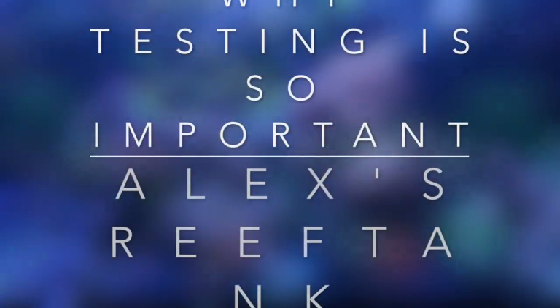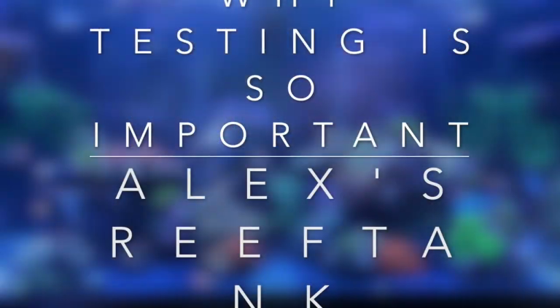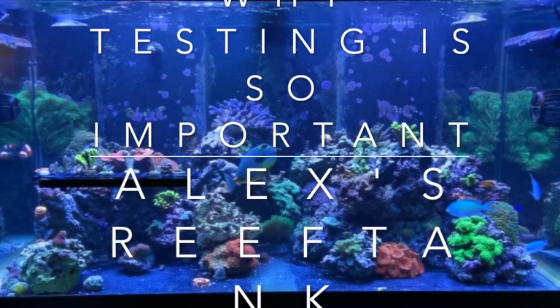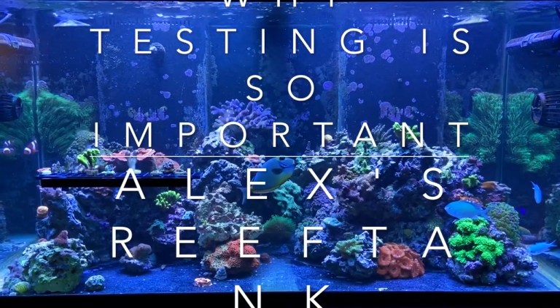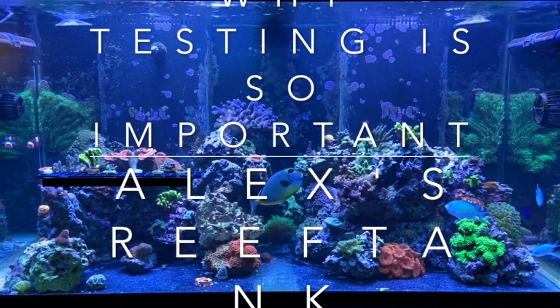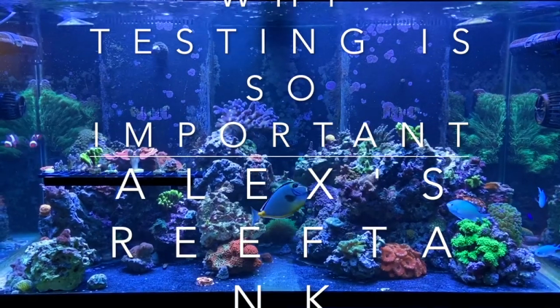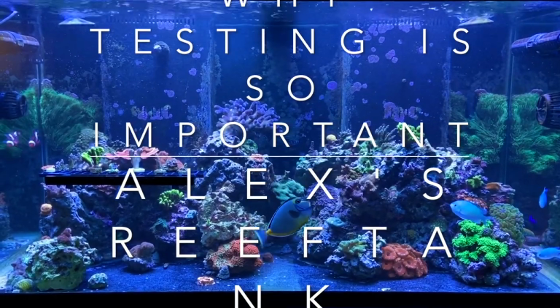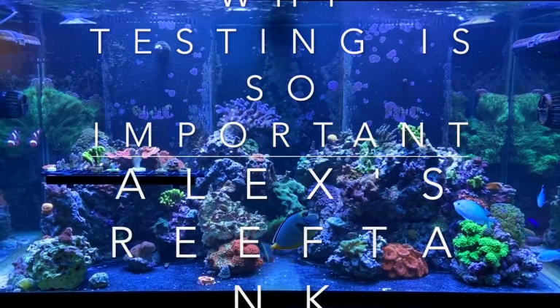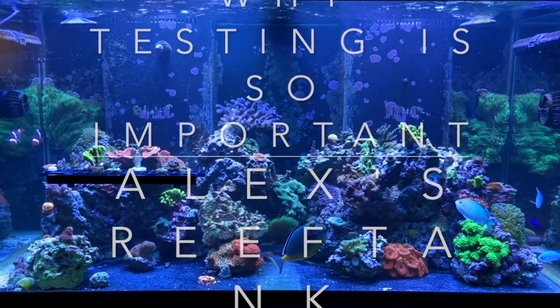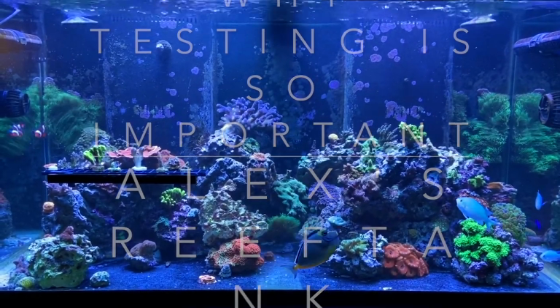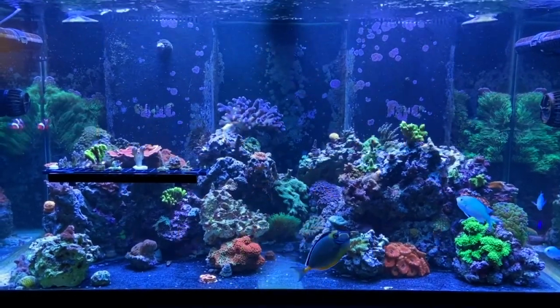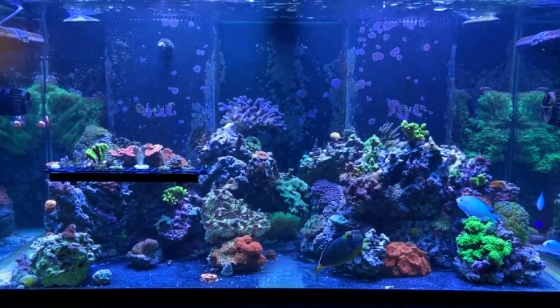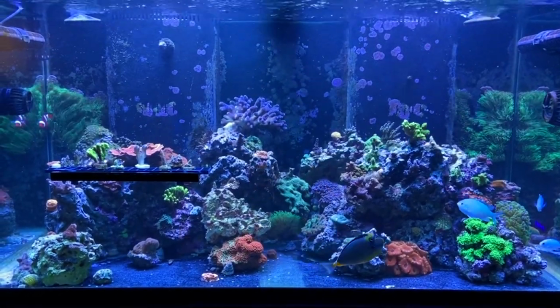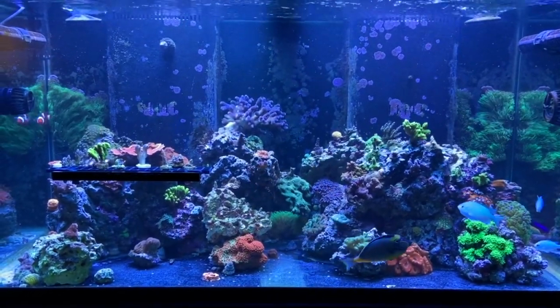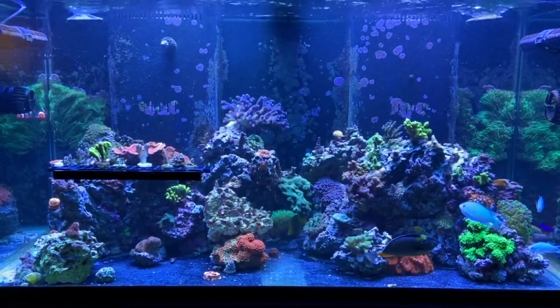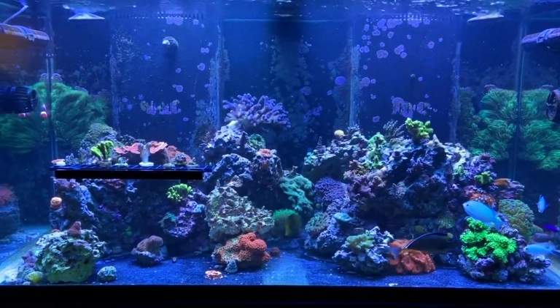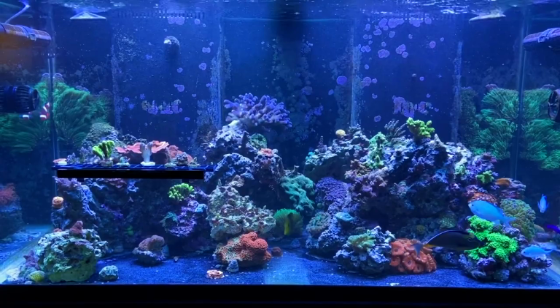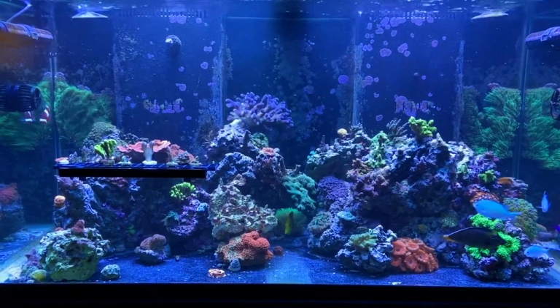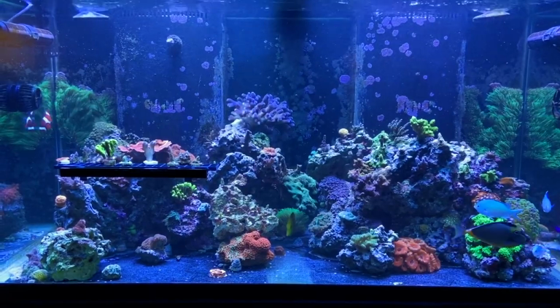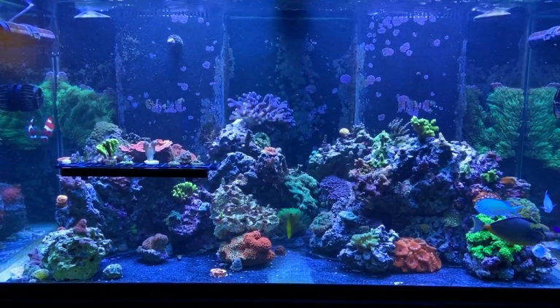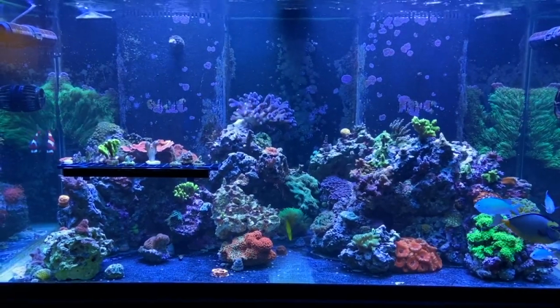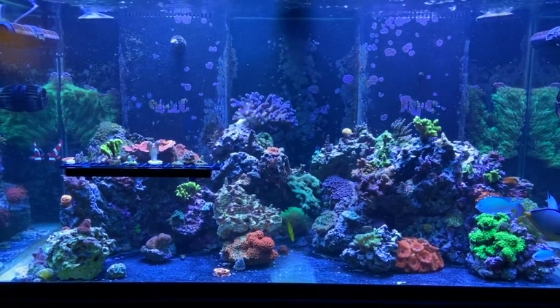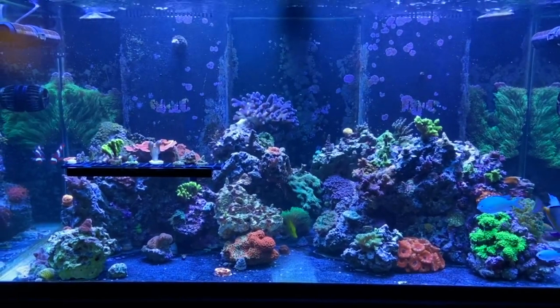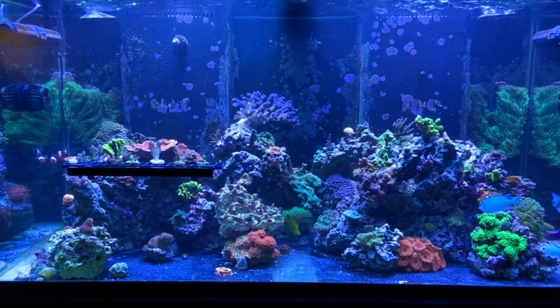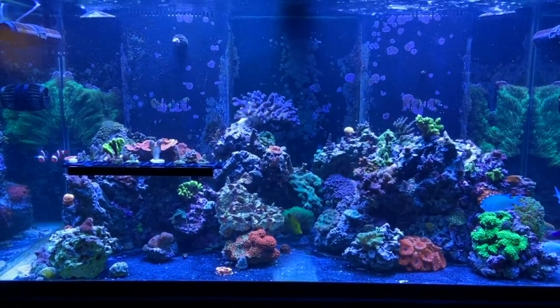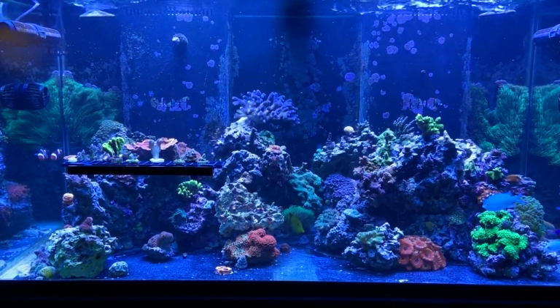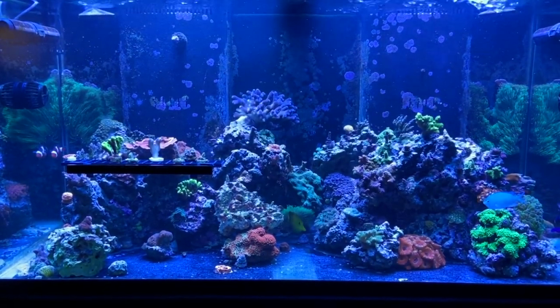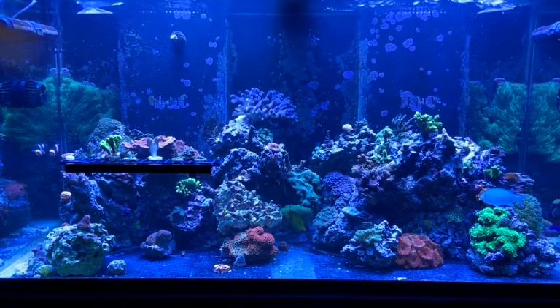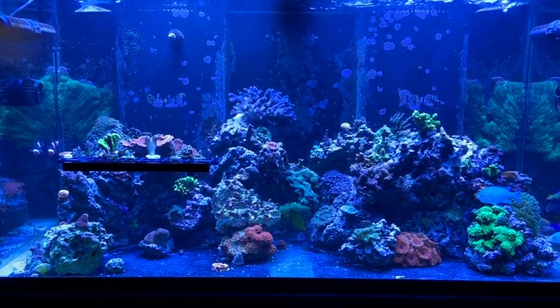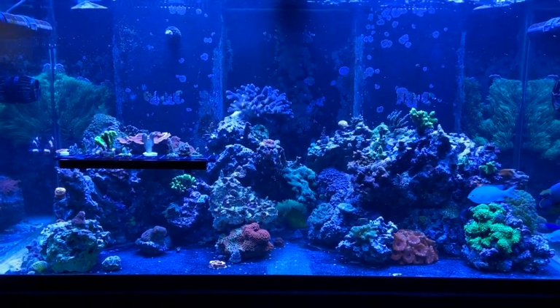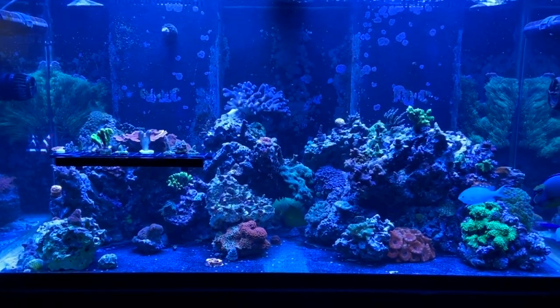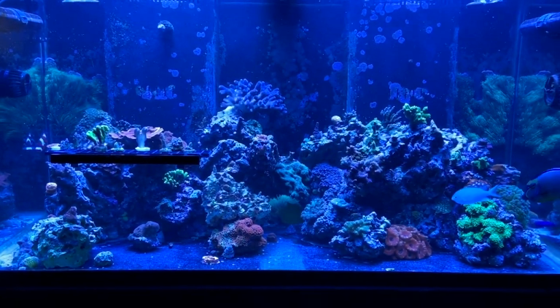Hey reefers, back with another update on the 120-gallon mixed reef tank. This episode is about a couple of issues I've been having.